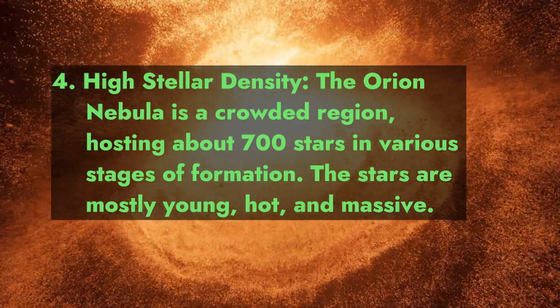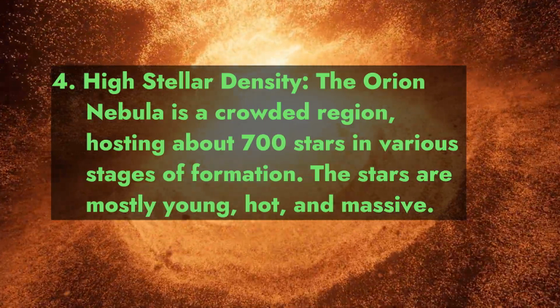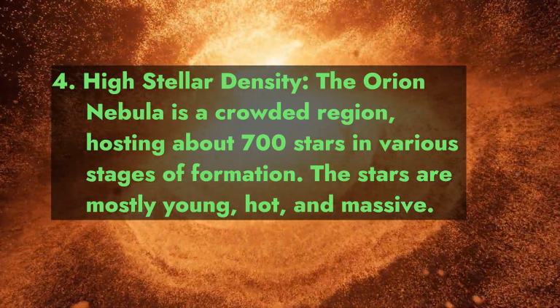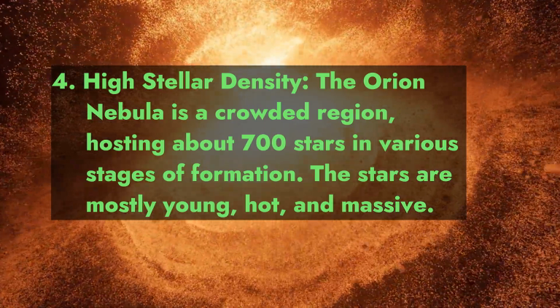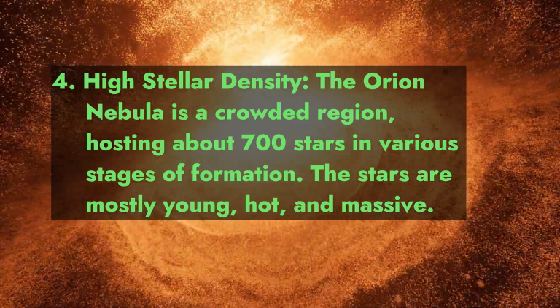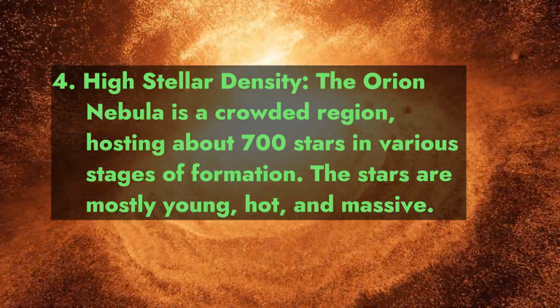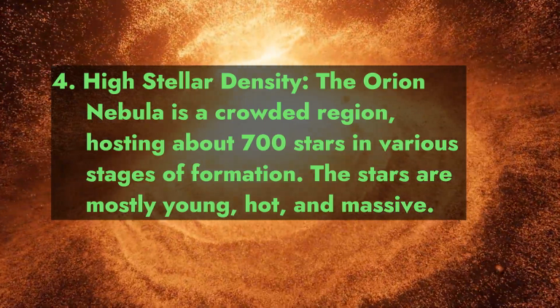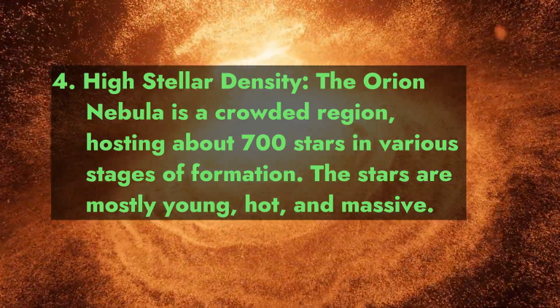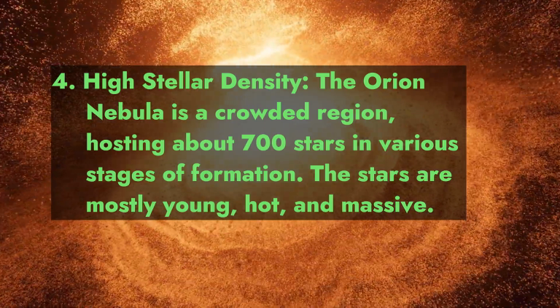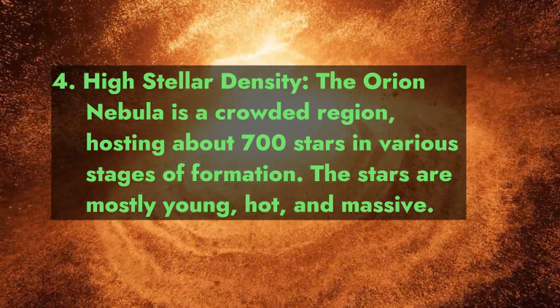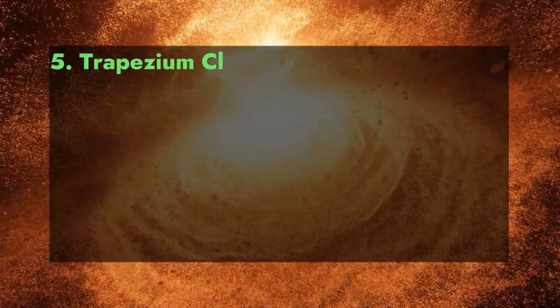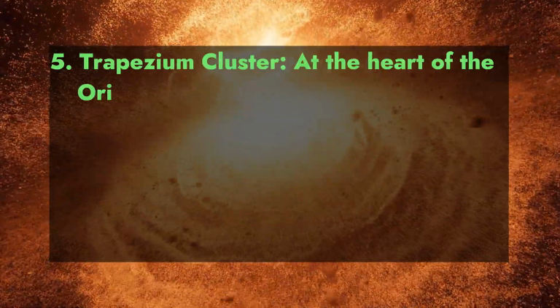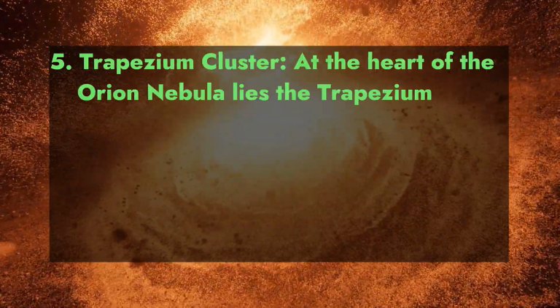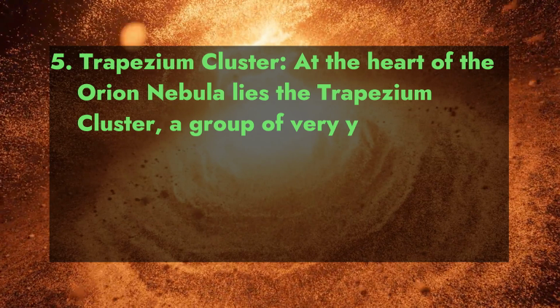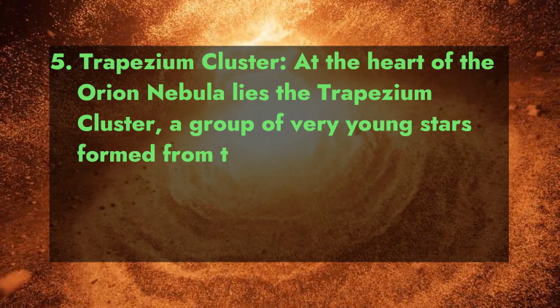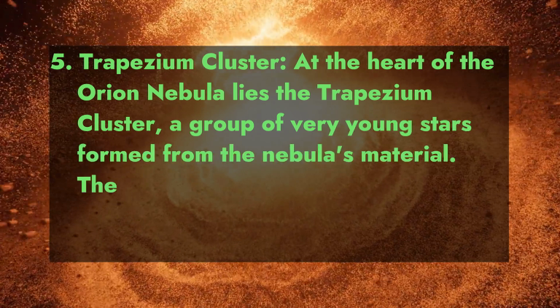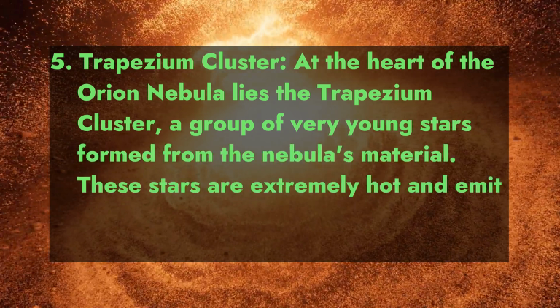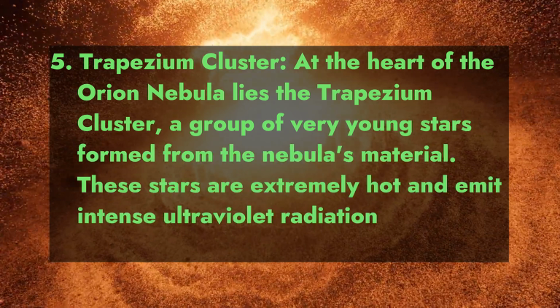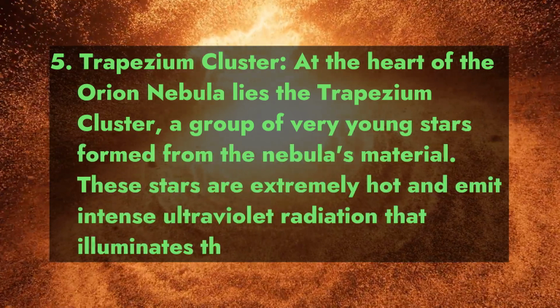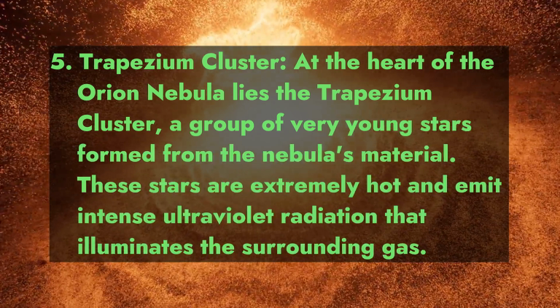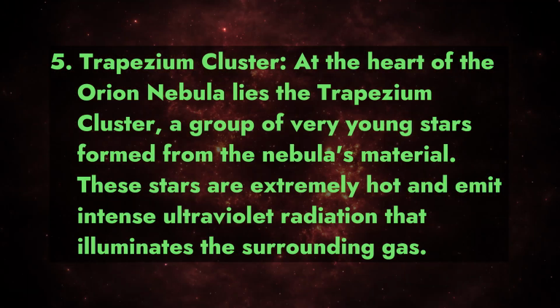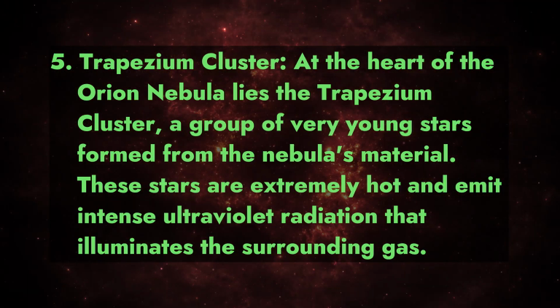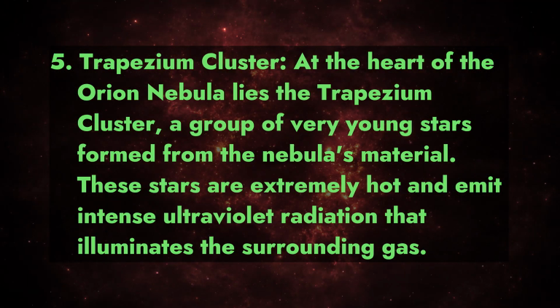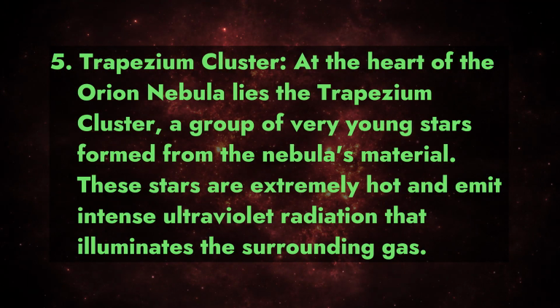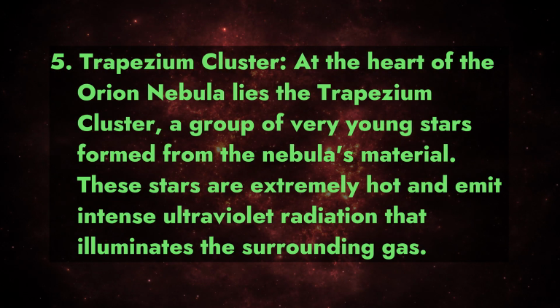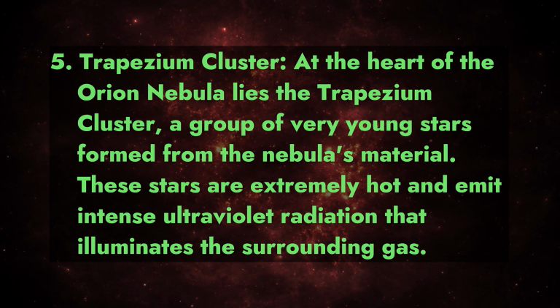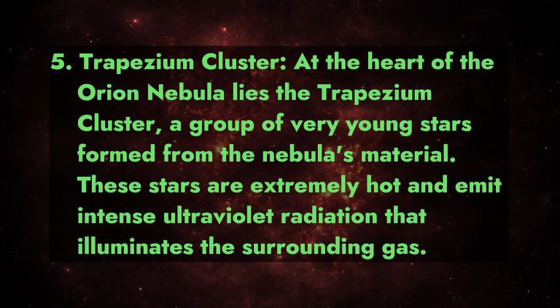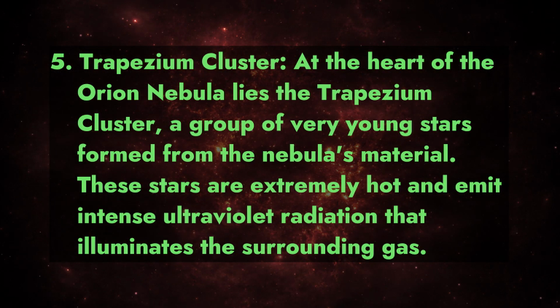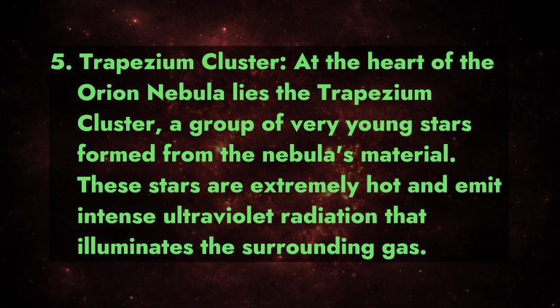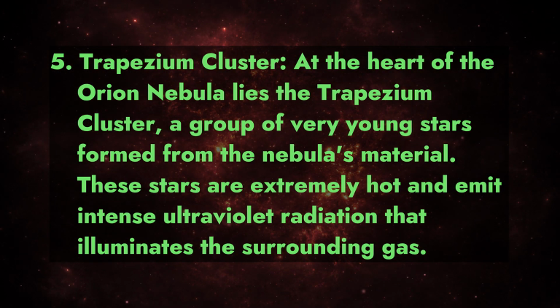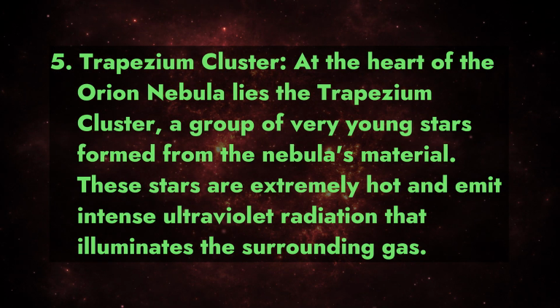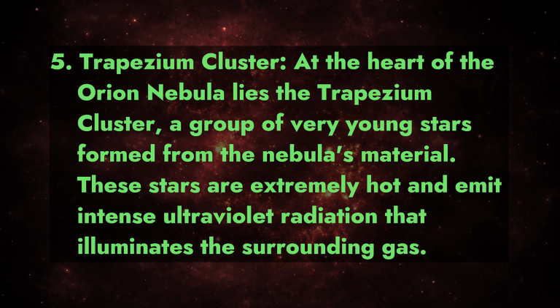Fact 4: High stellar density. The Orion Nebula is a crowded region hosting about 700 stars in various stages of formation. The stars are mostly young, hot, and massive.